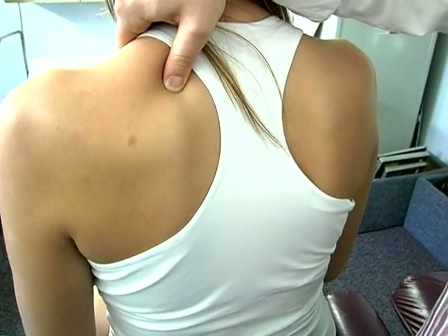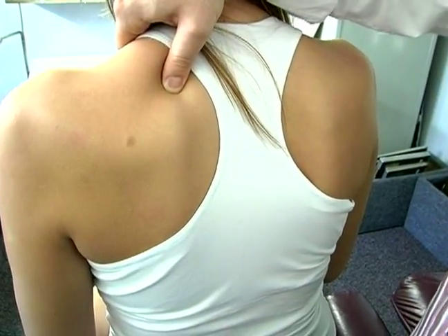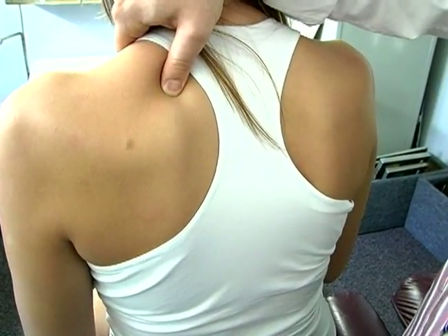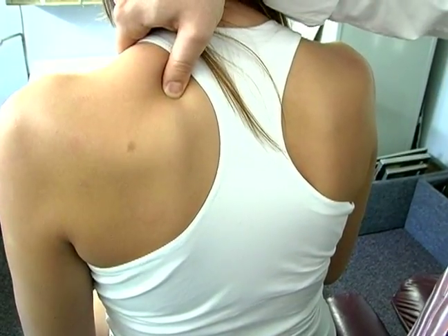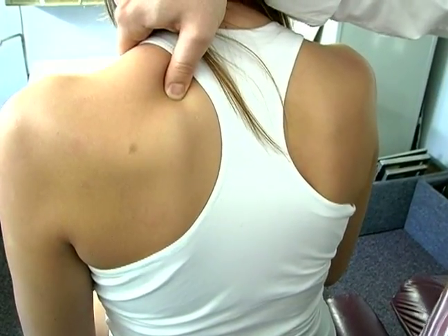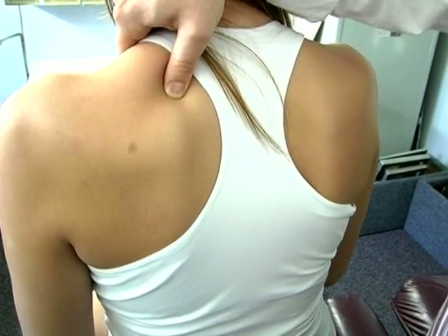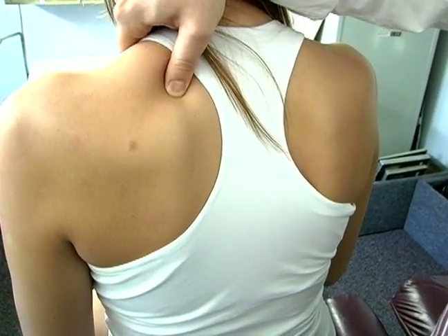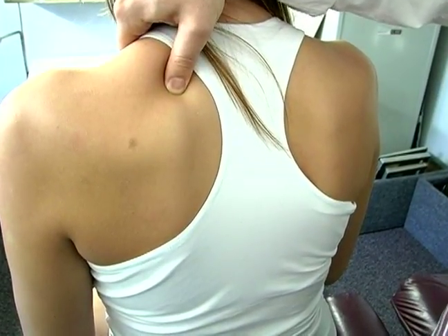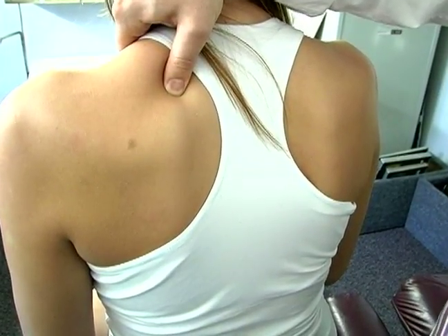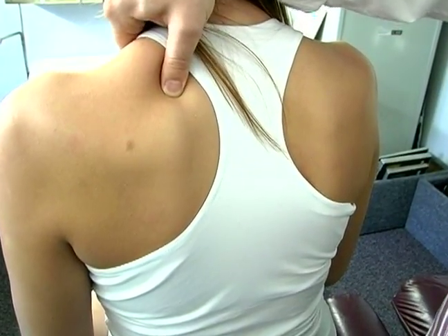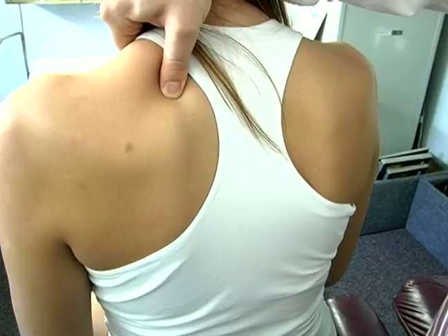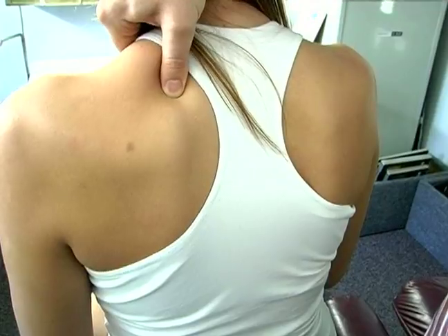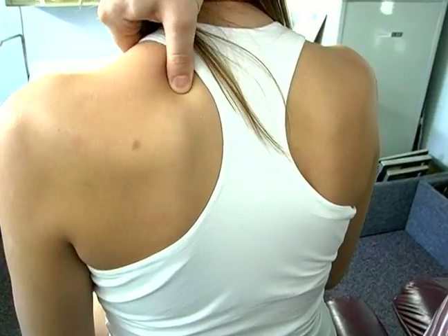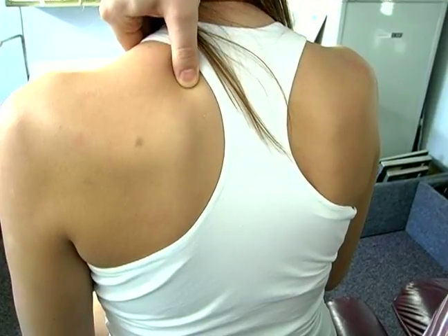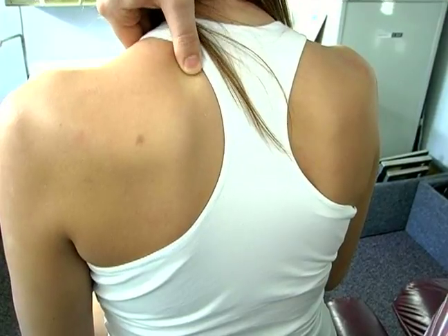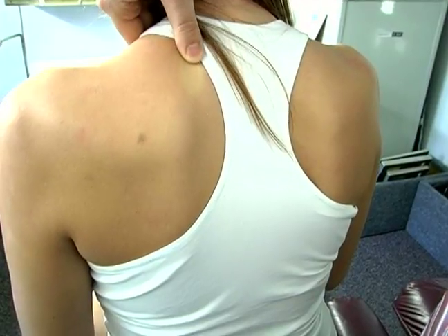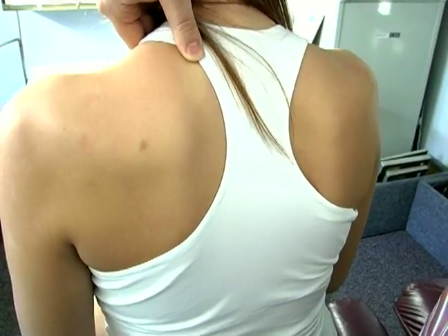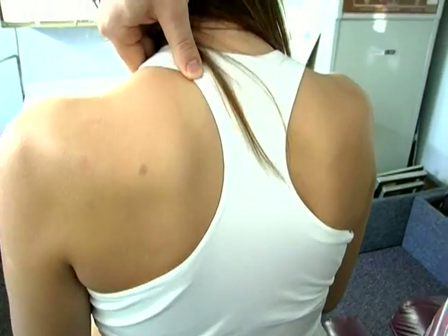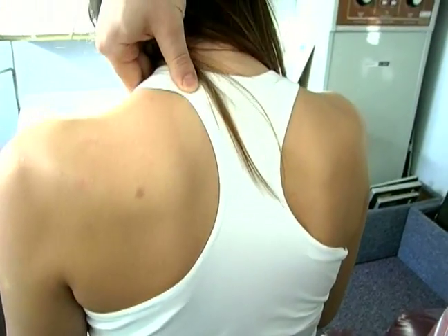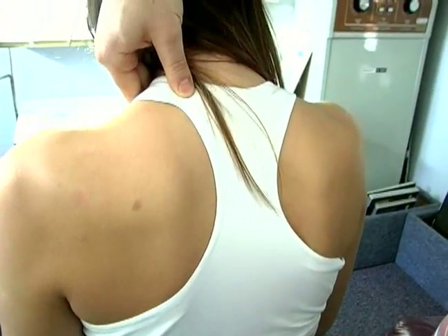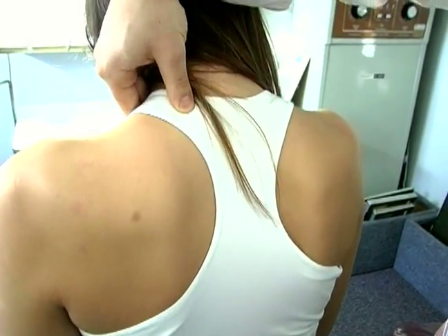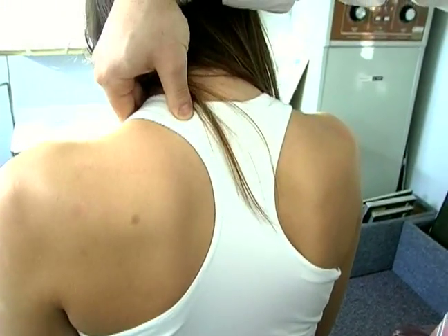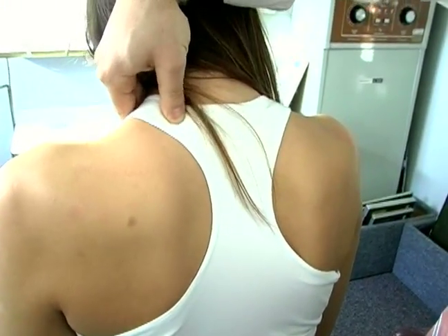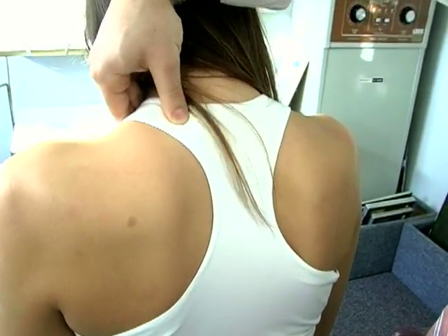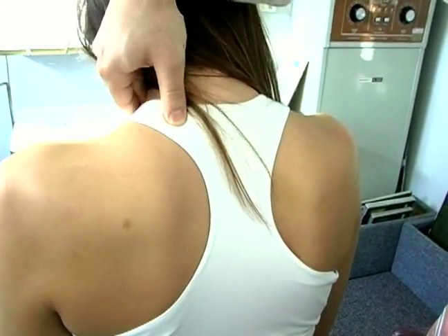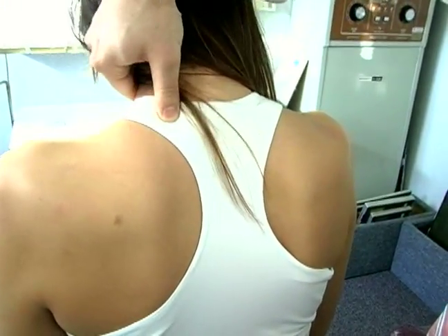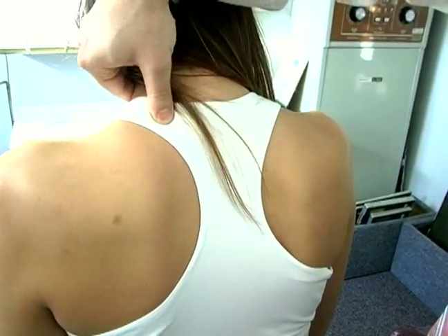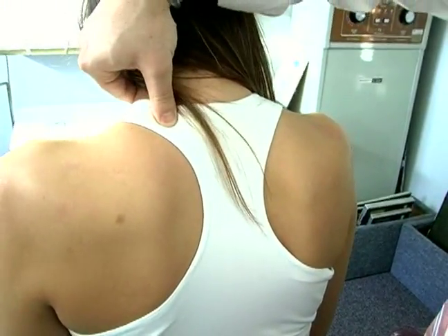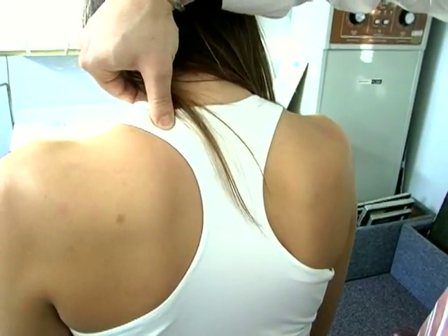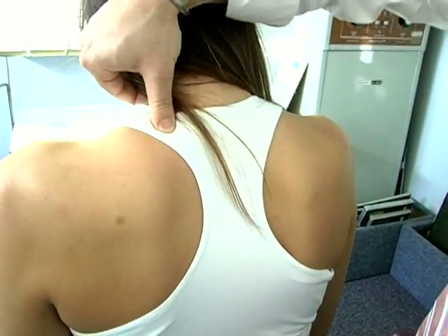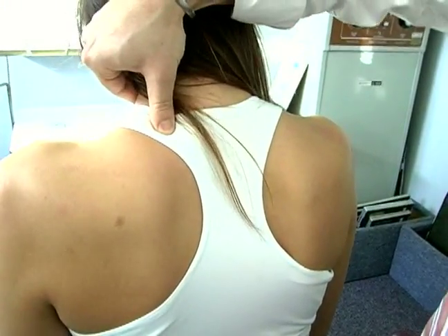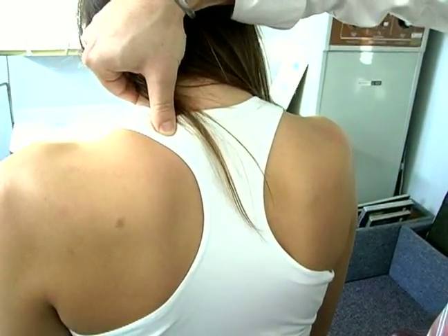You press and hold. The secondary trigger point is just further up, following the muscle body right to the nape of the neck. Press and hold.